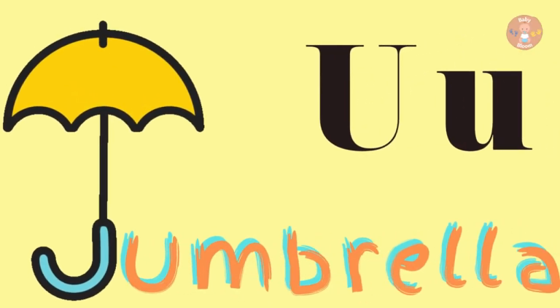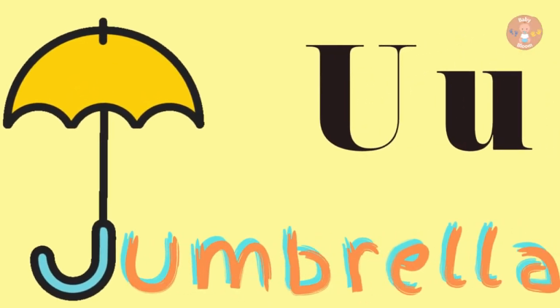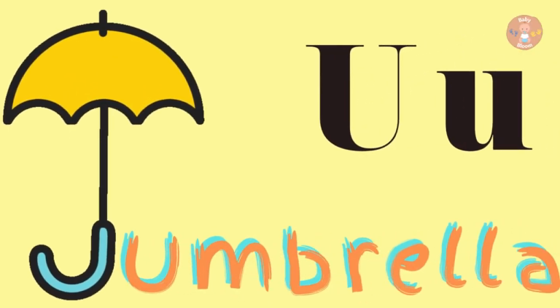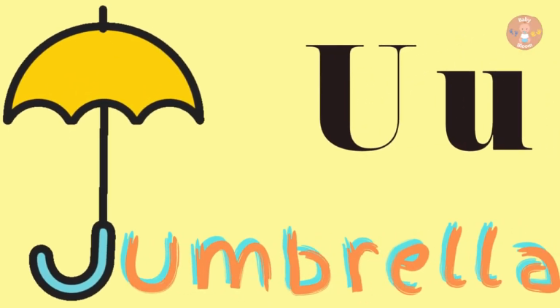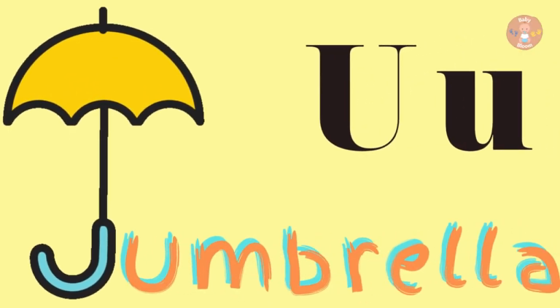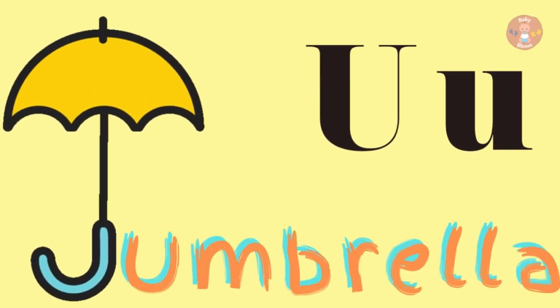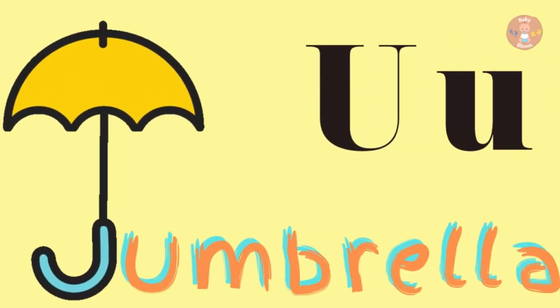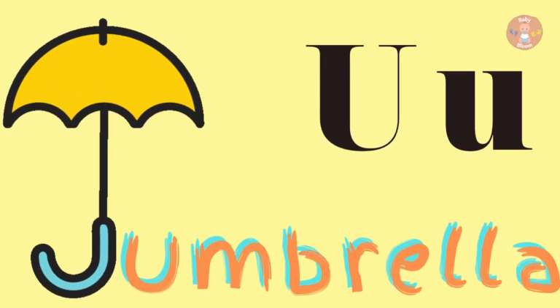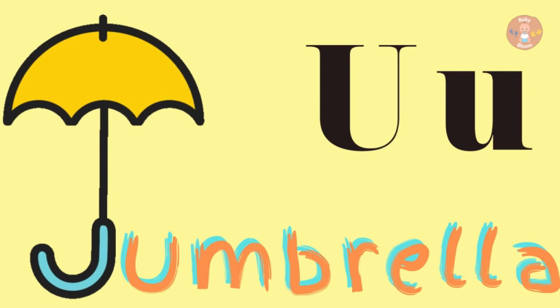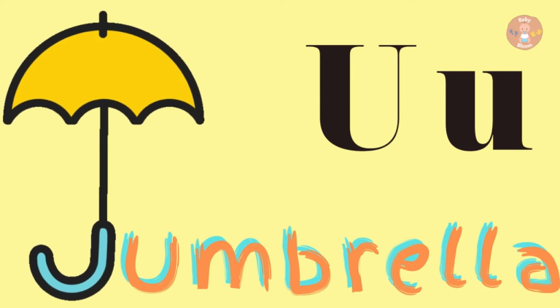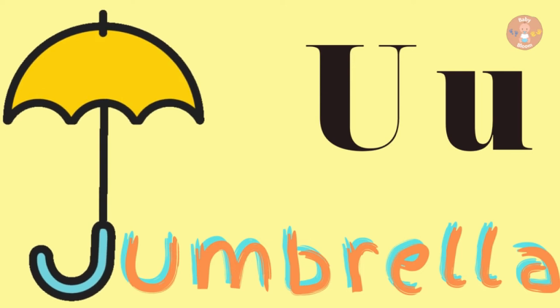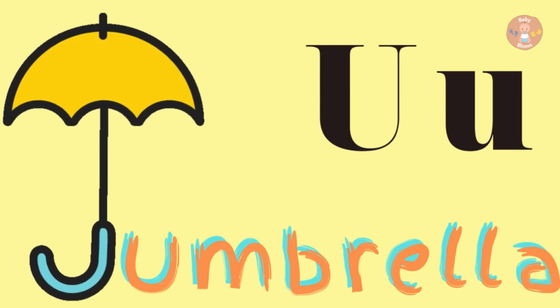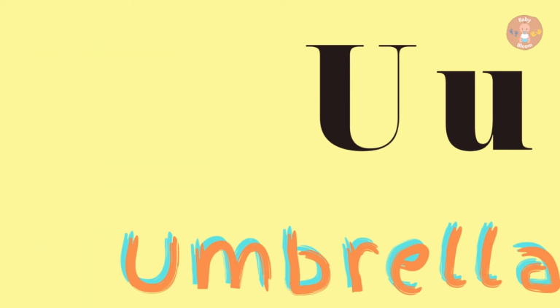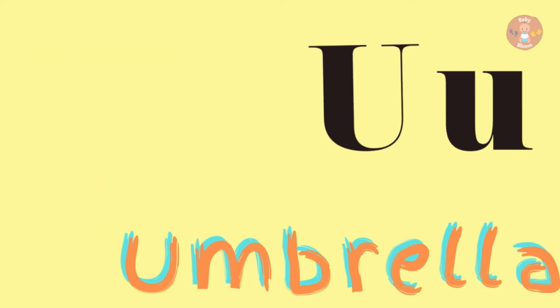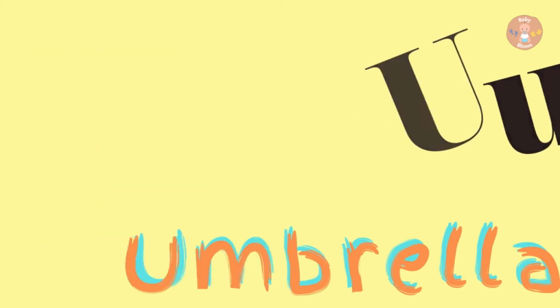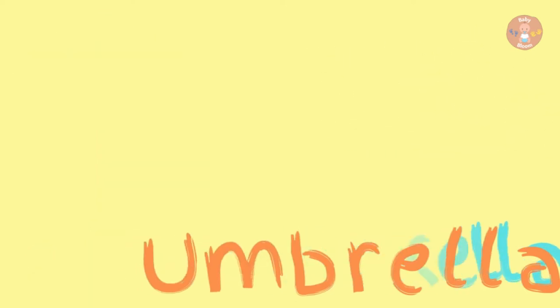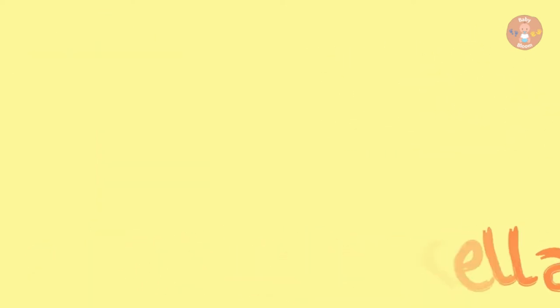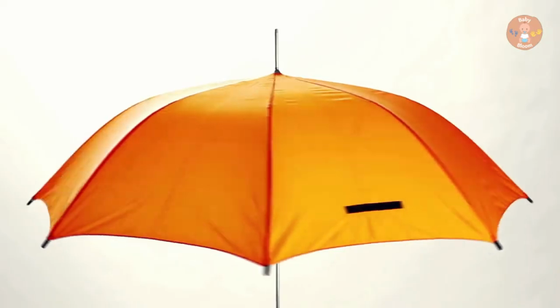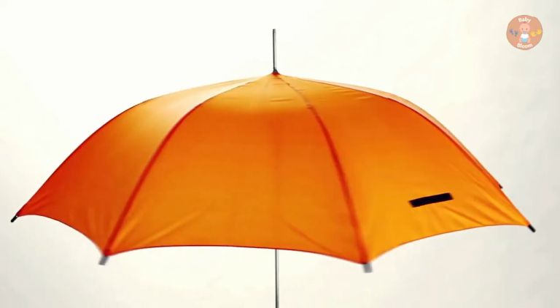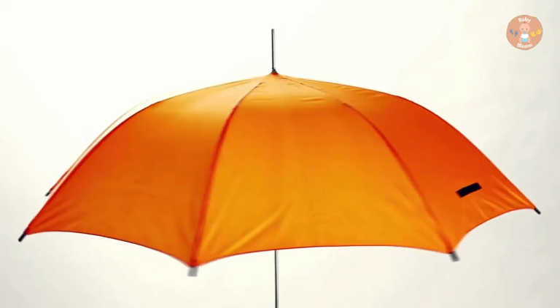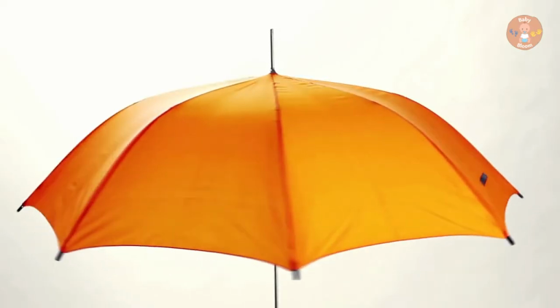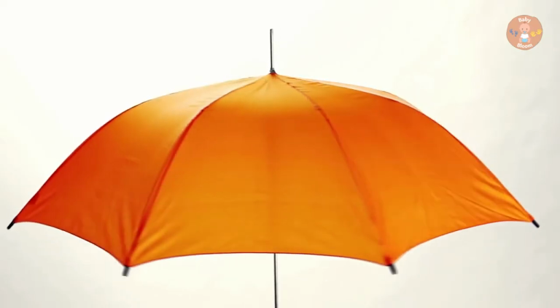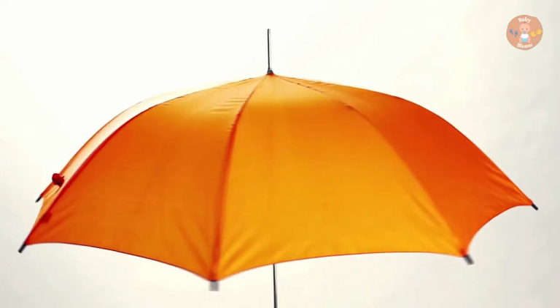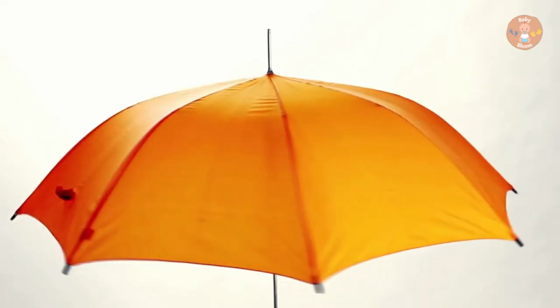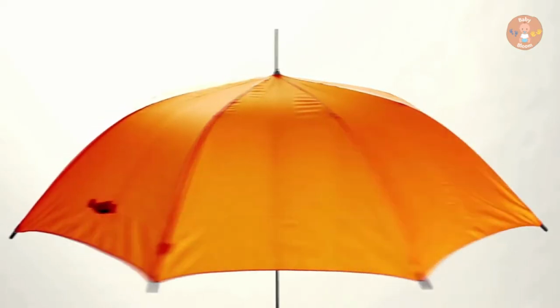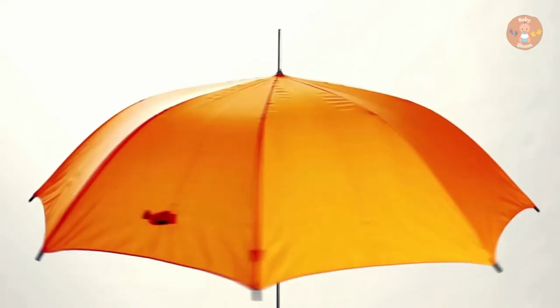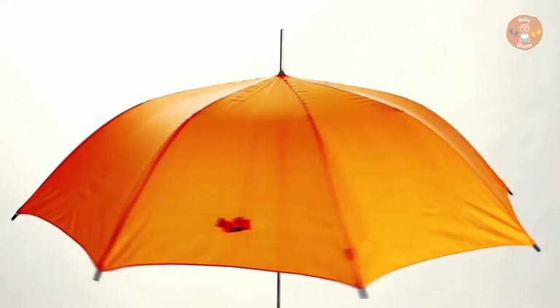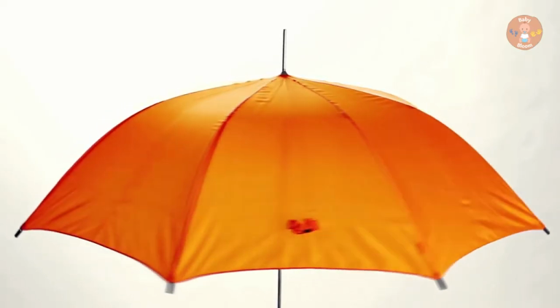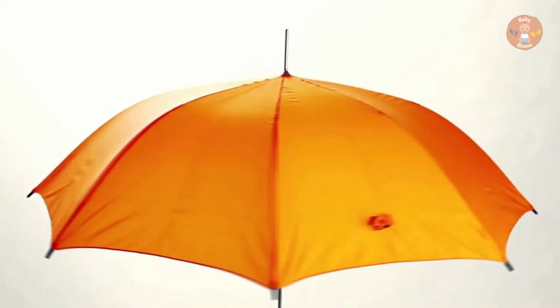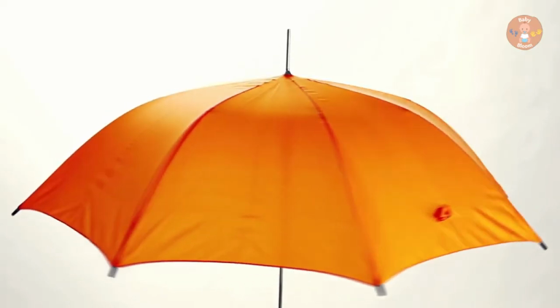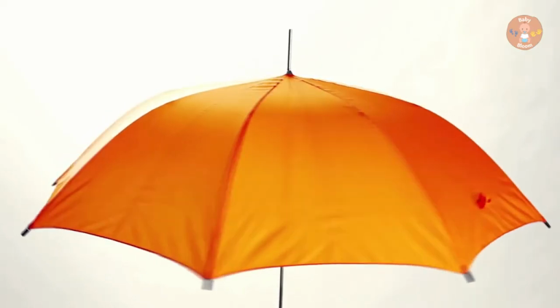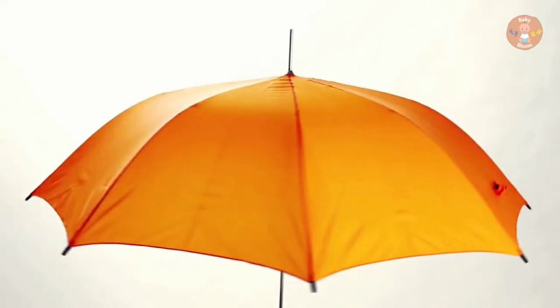U for Umbrella. Umbrella is used in rain.